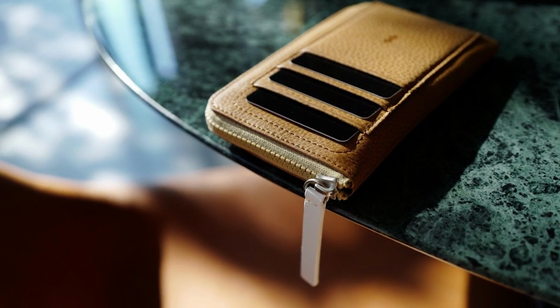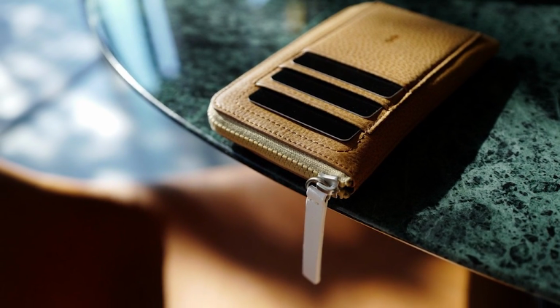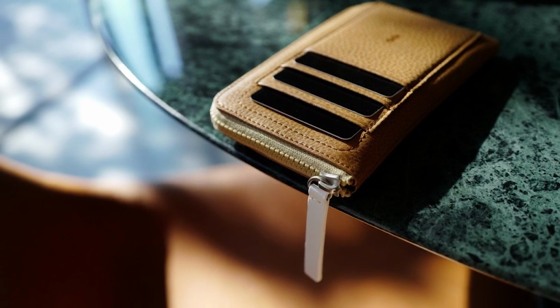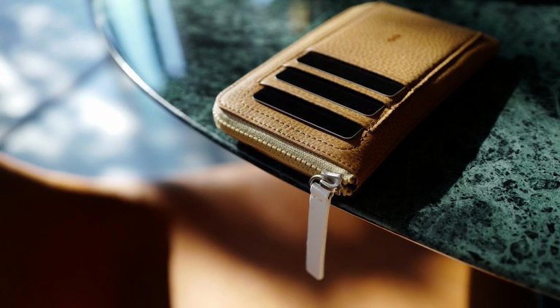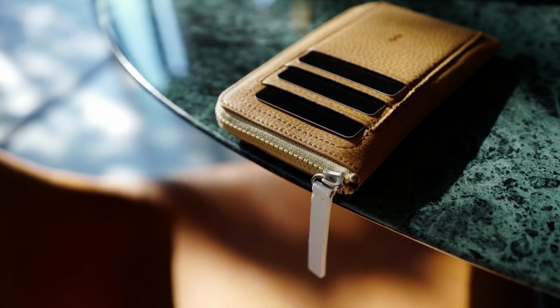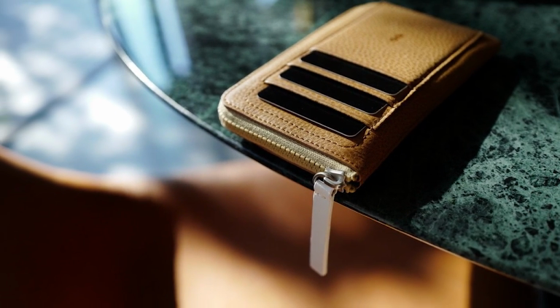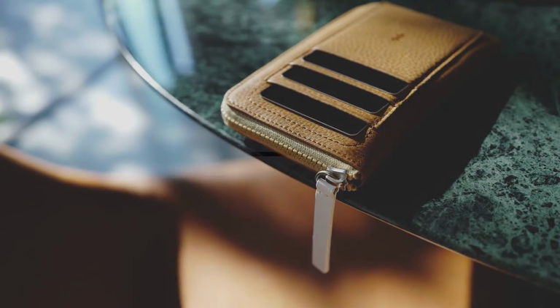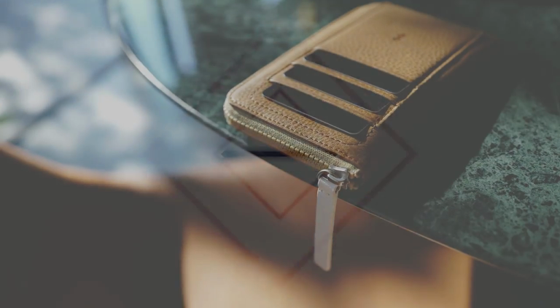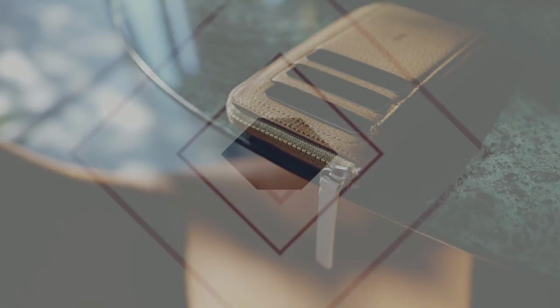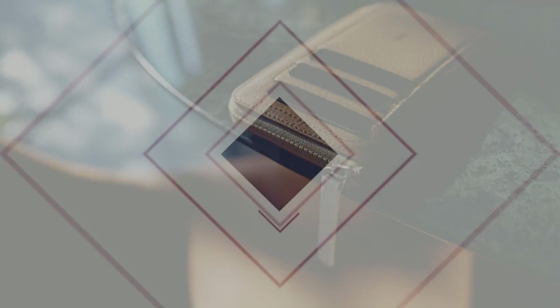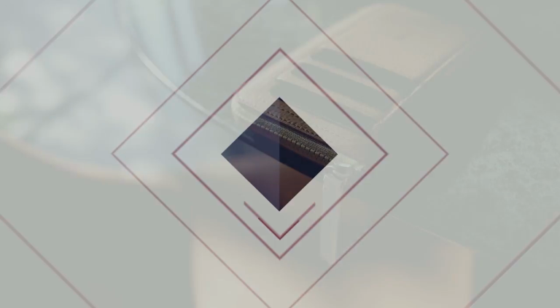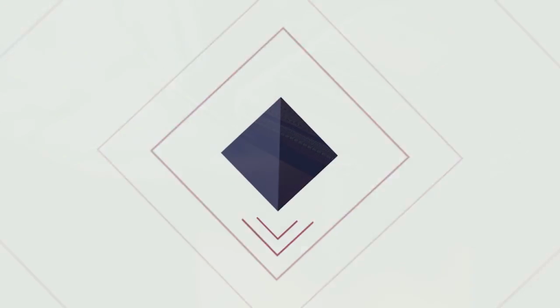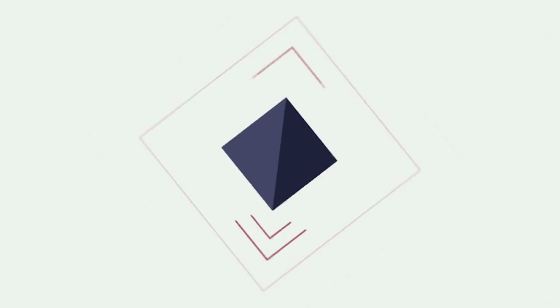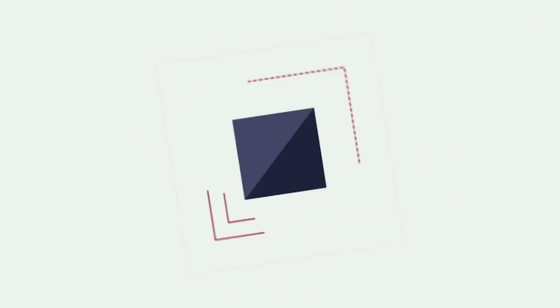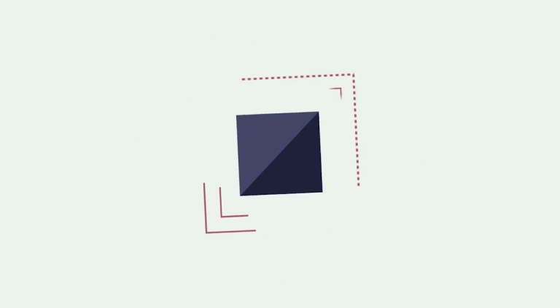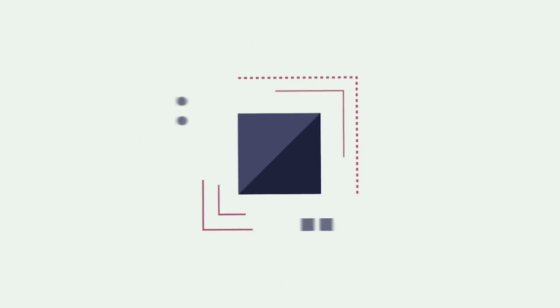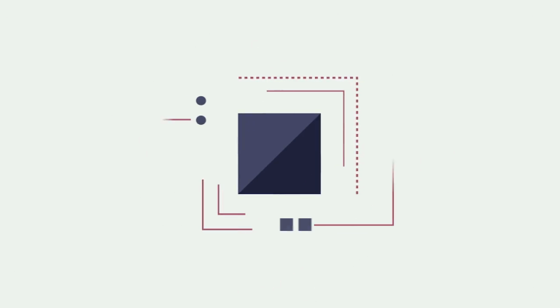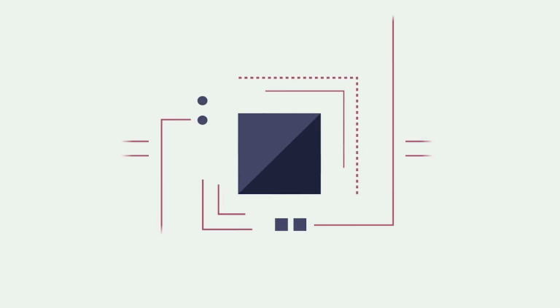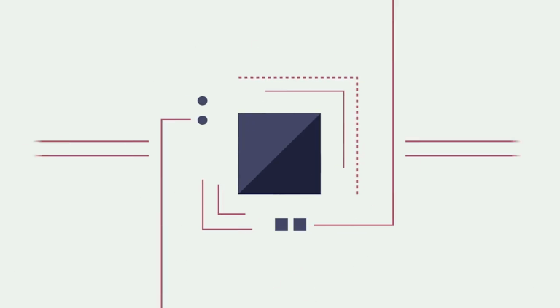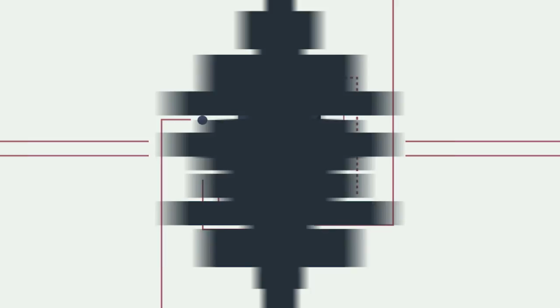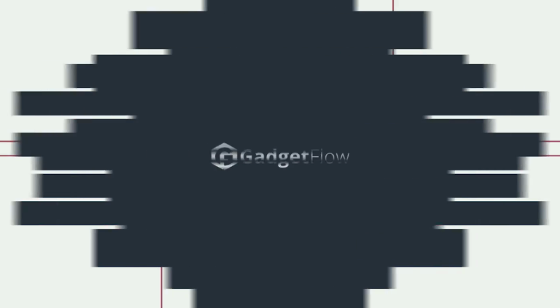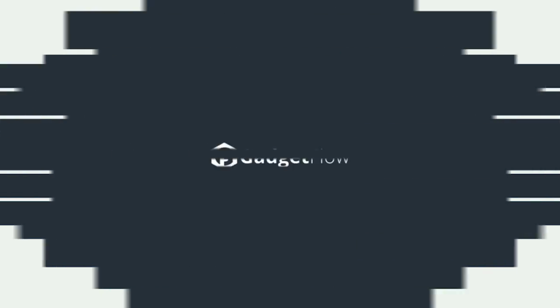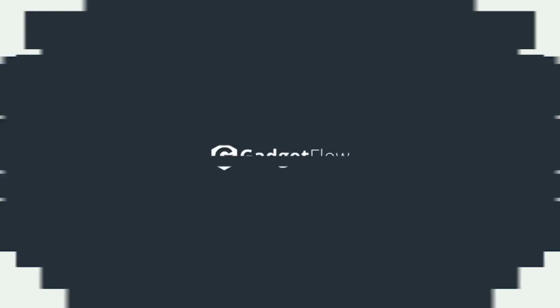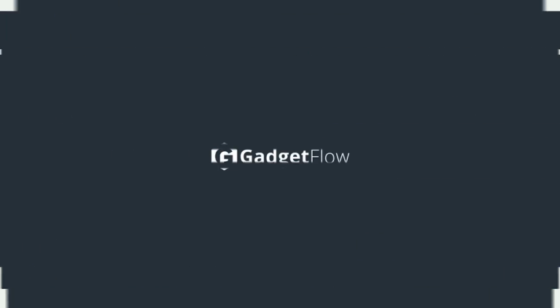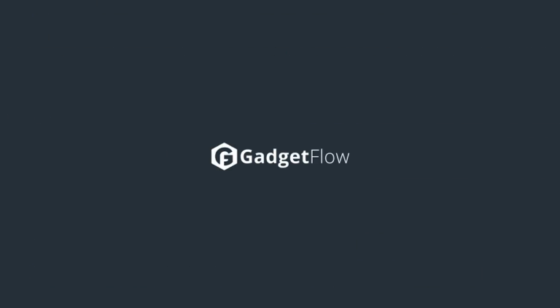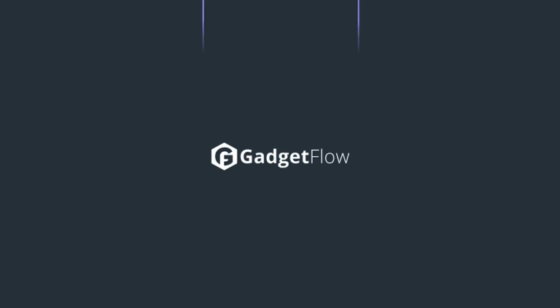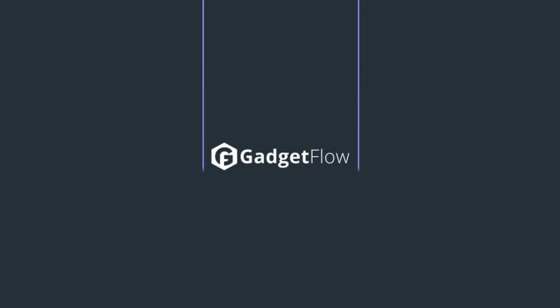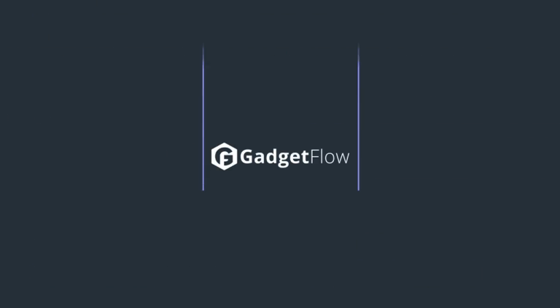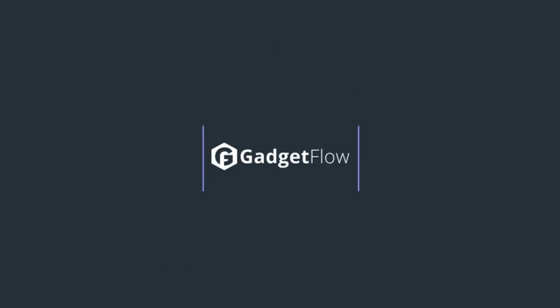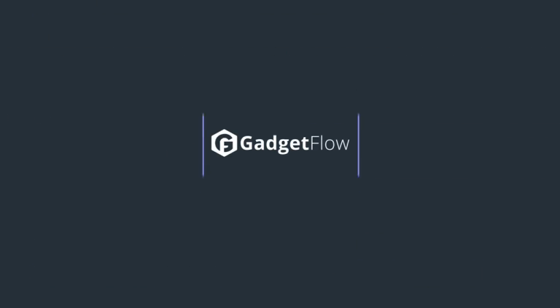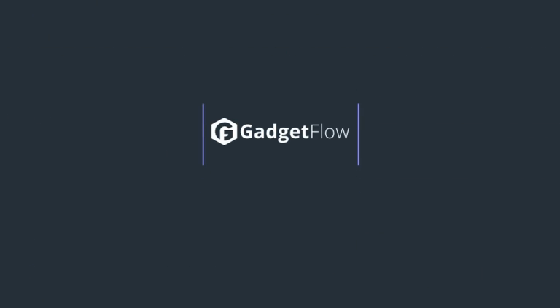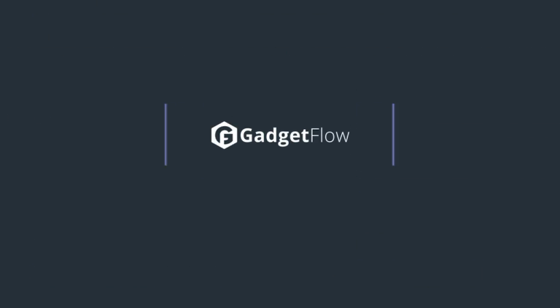Be sure to check out our full list of Hardgraft products on thegadgetflow.com — link is in the description.